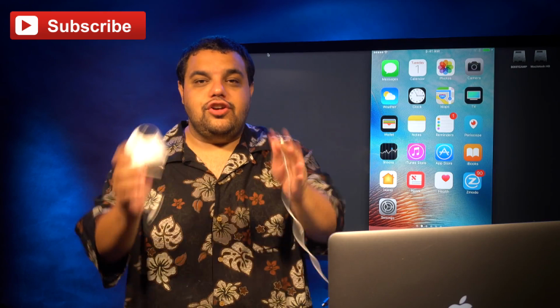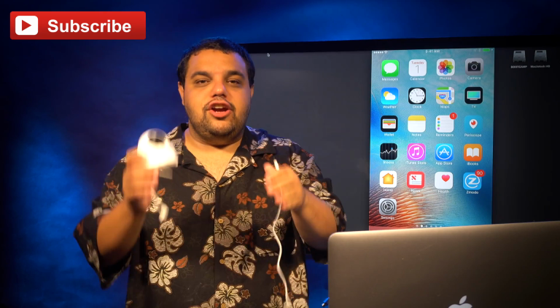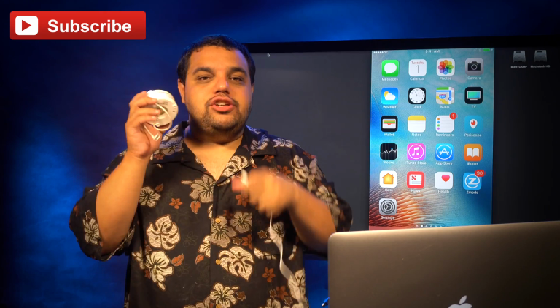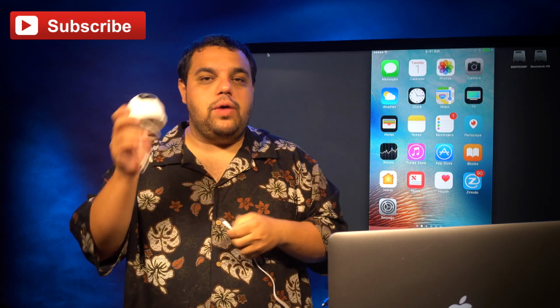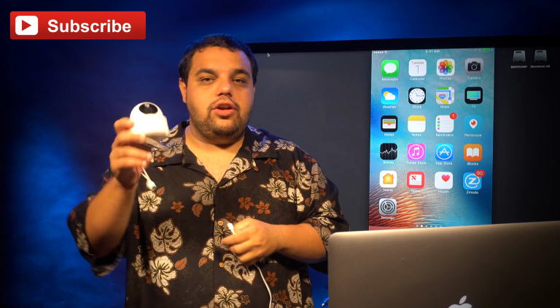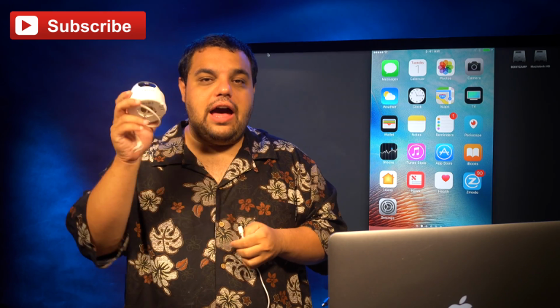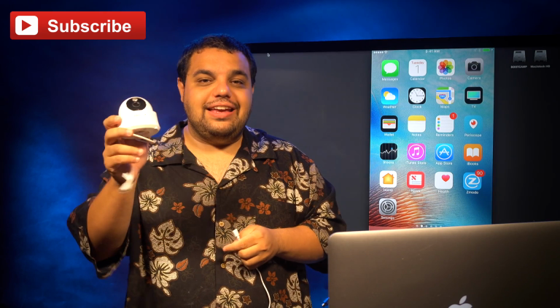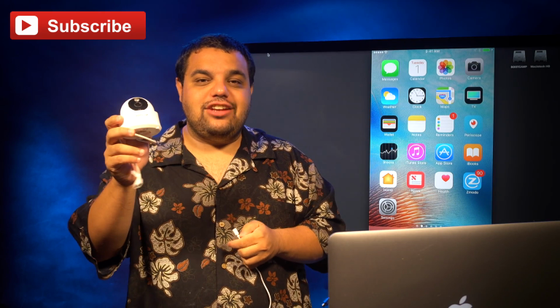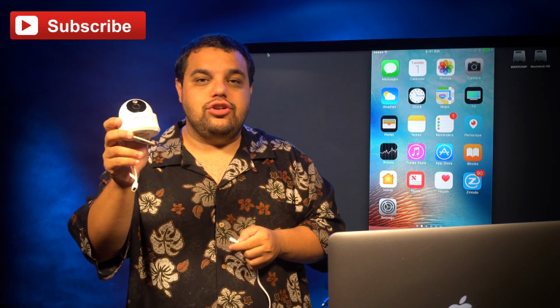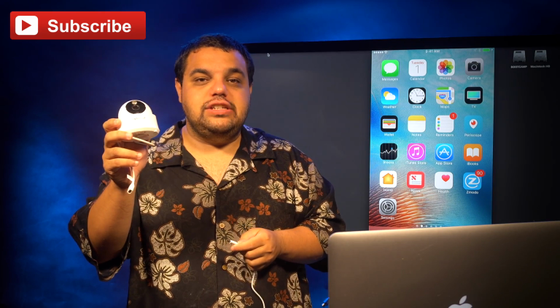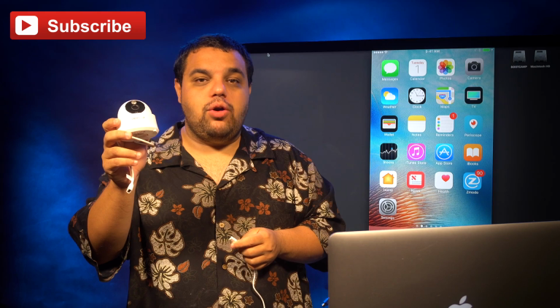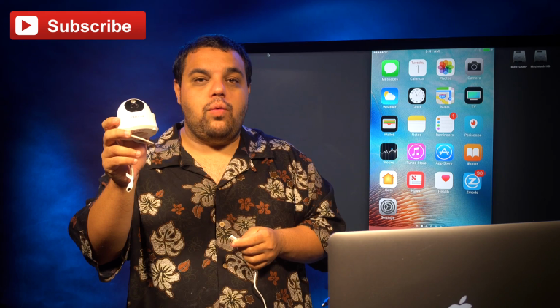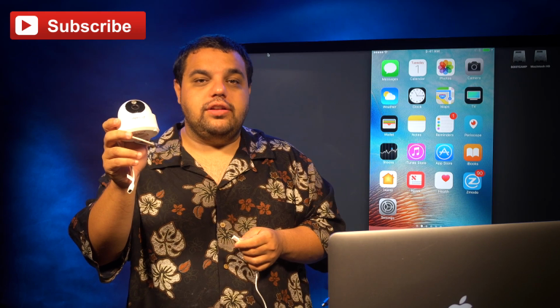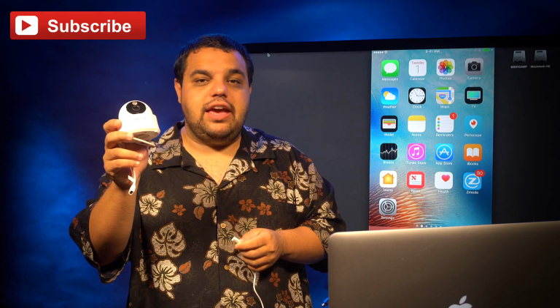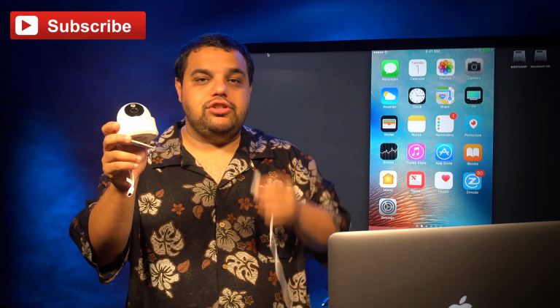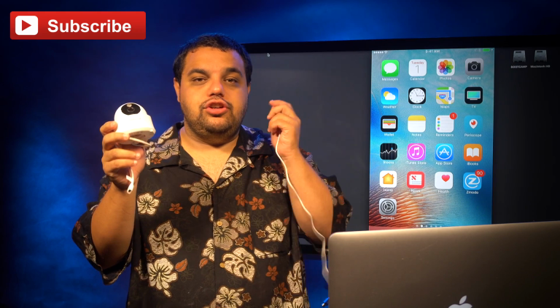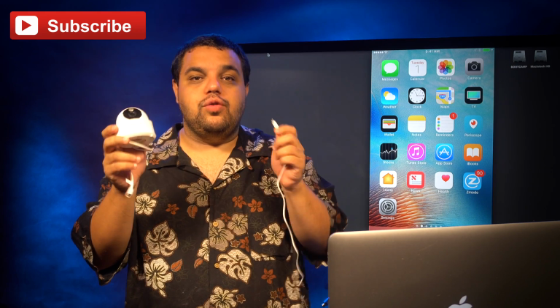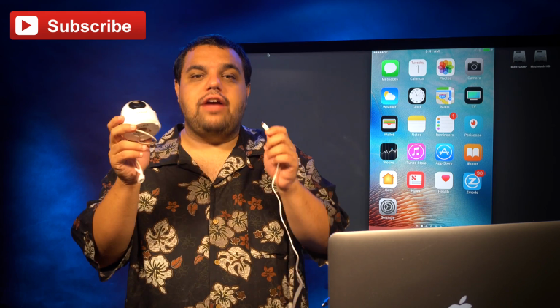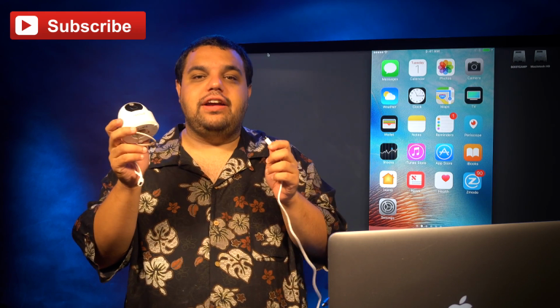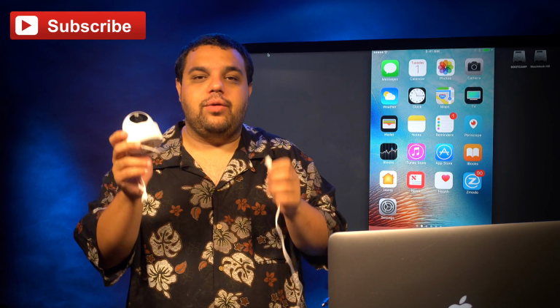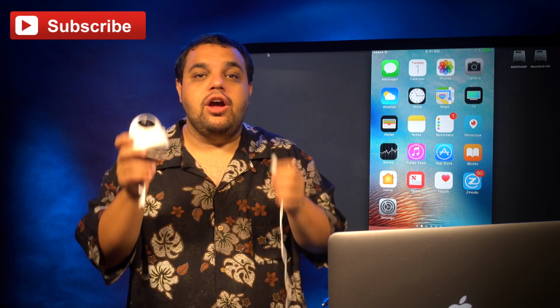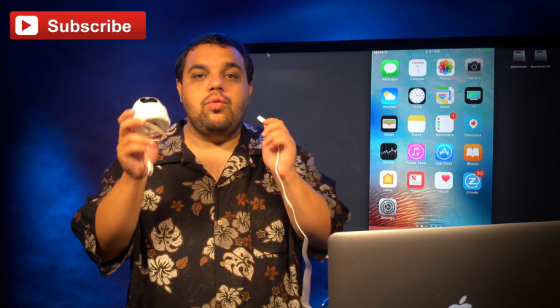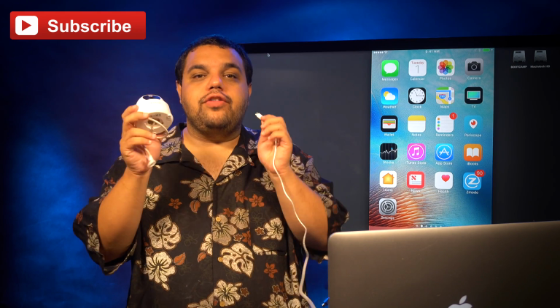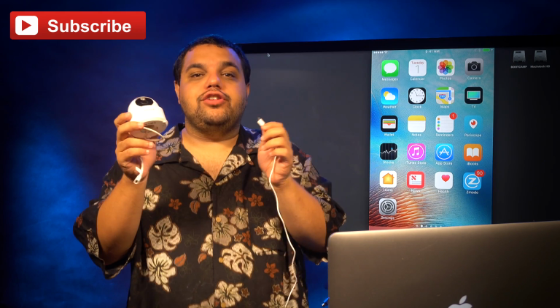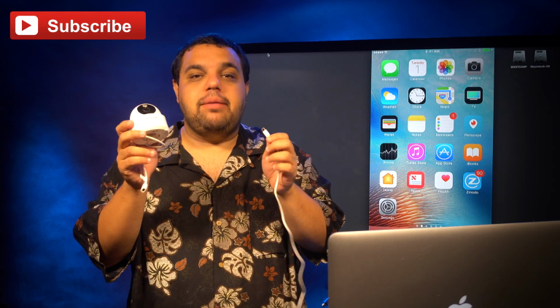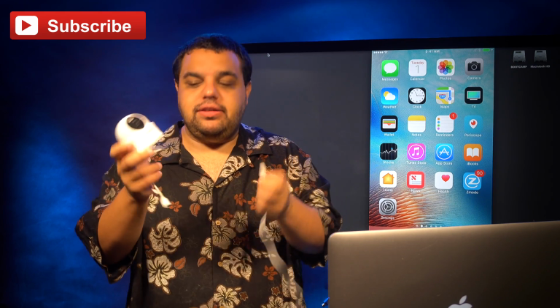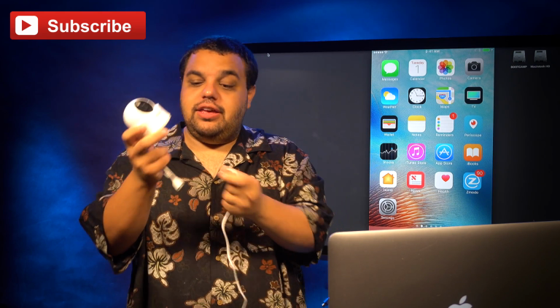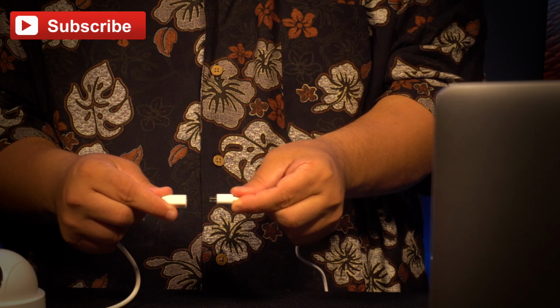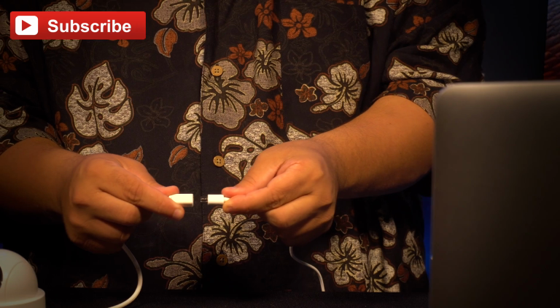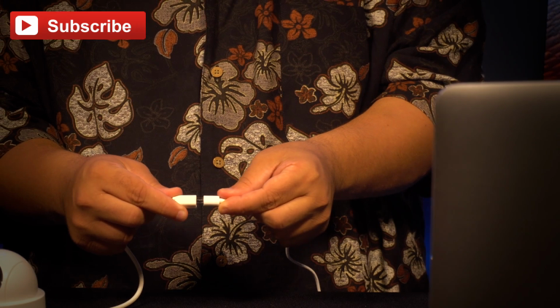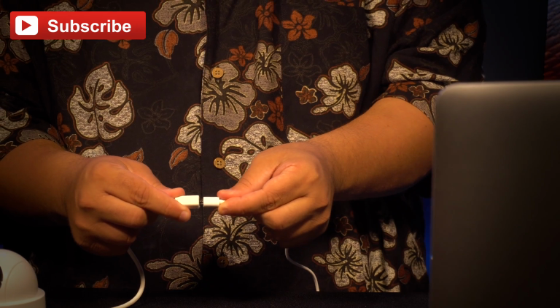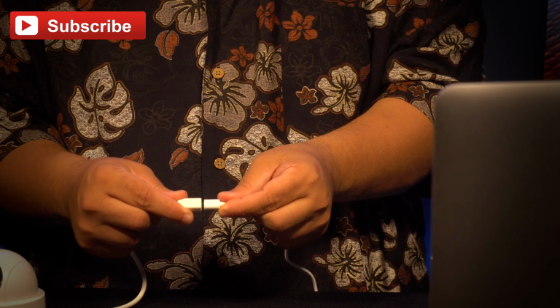So you're here because you want to know how to connect your Zmoto wireless cameras to your wifi network. Well, the first step is you've got to plug them into electricity.